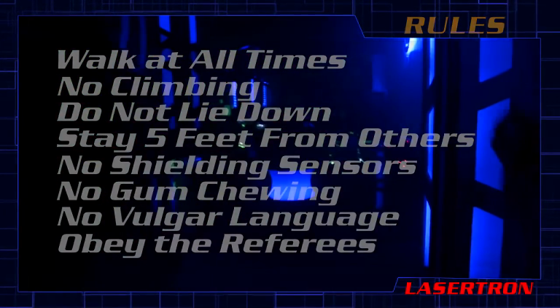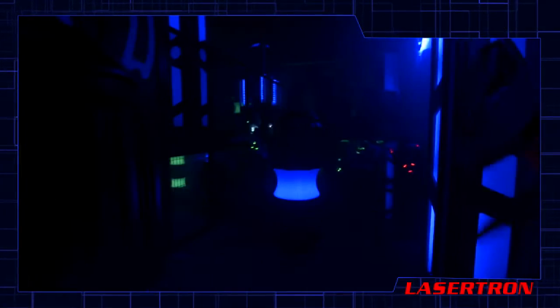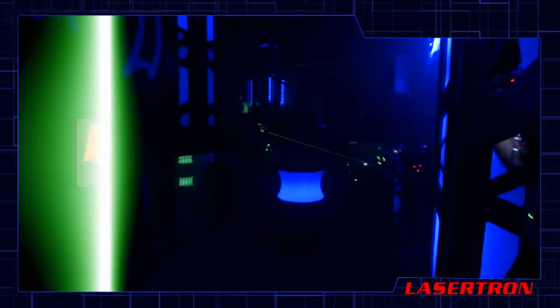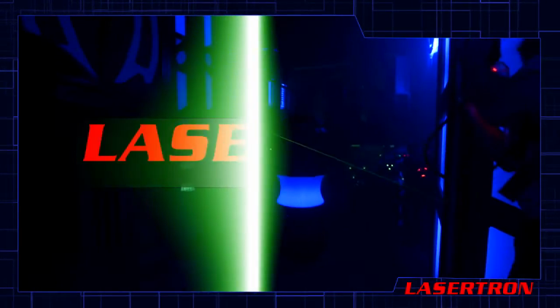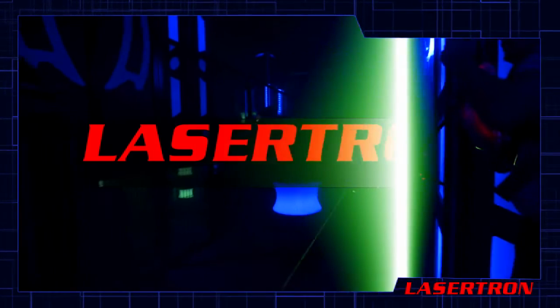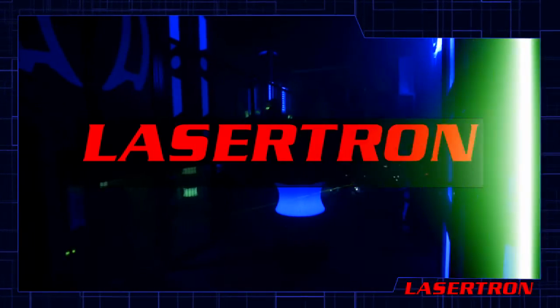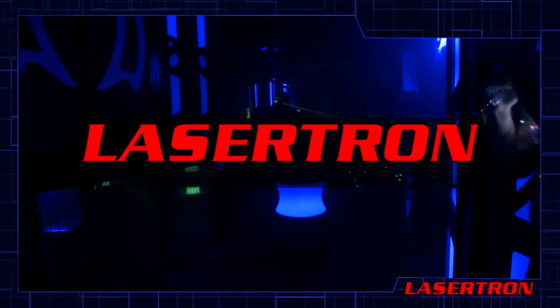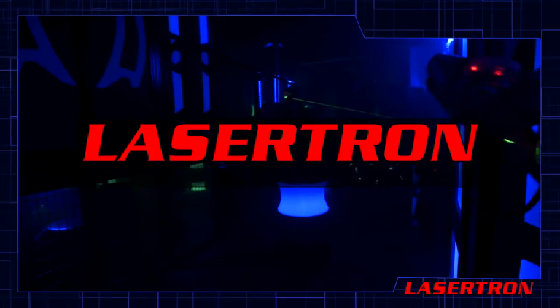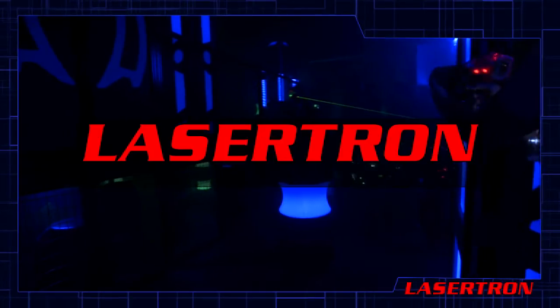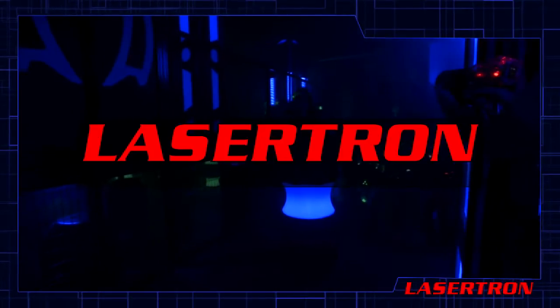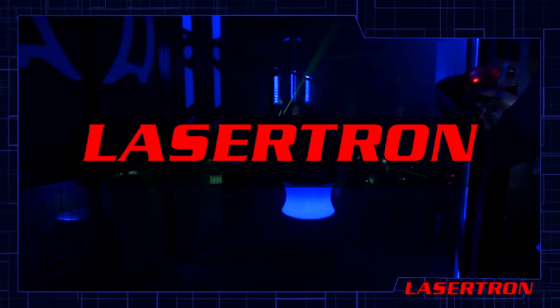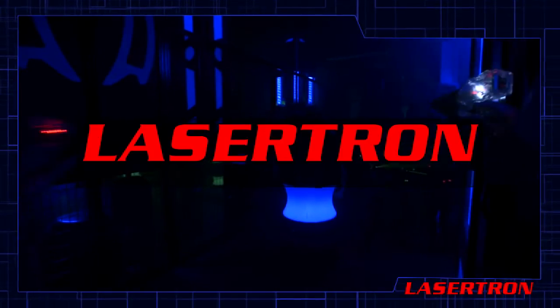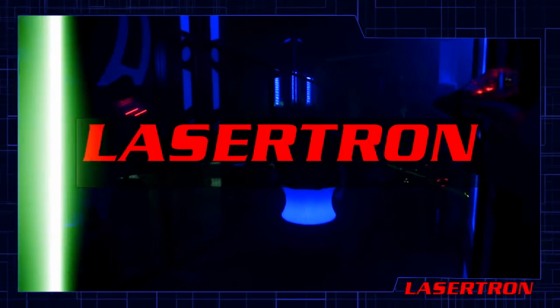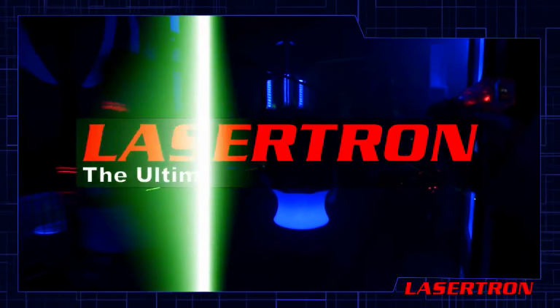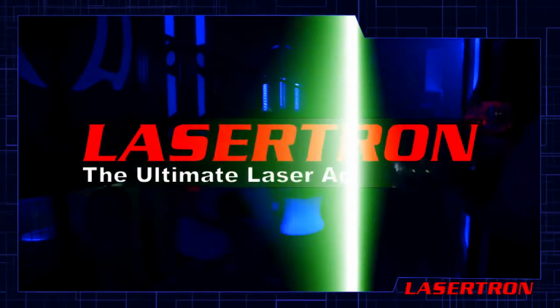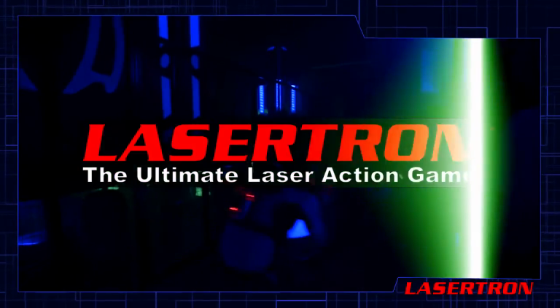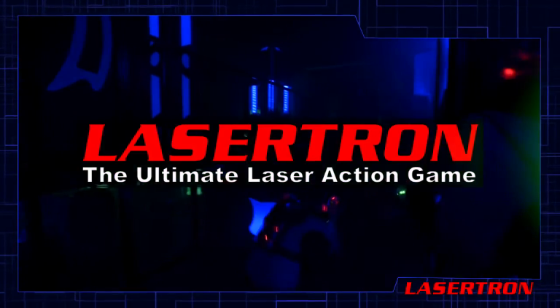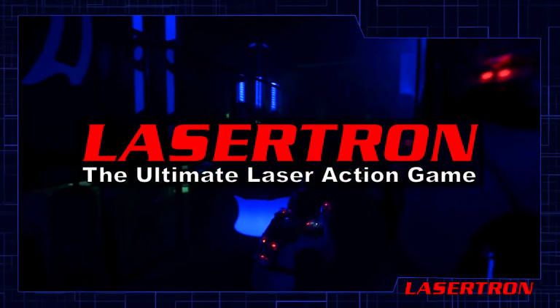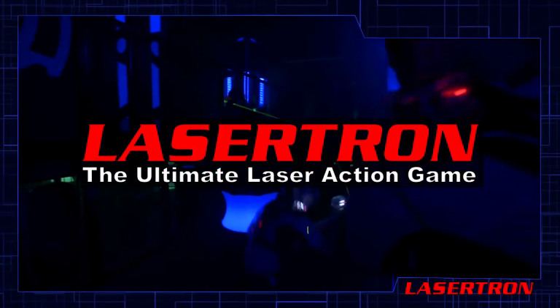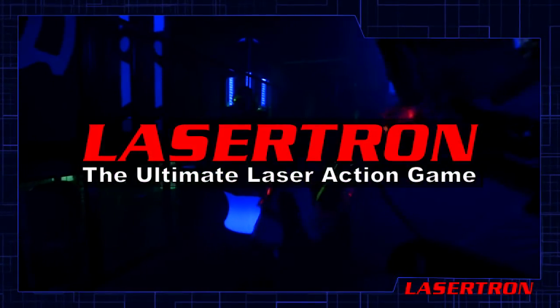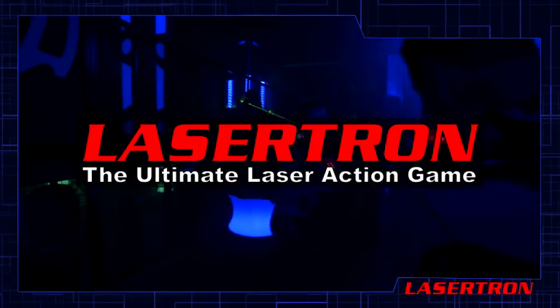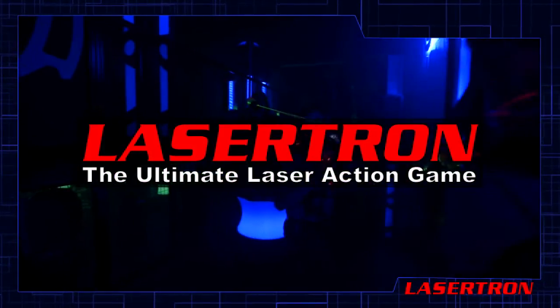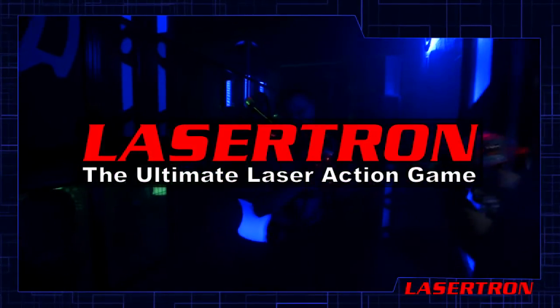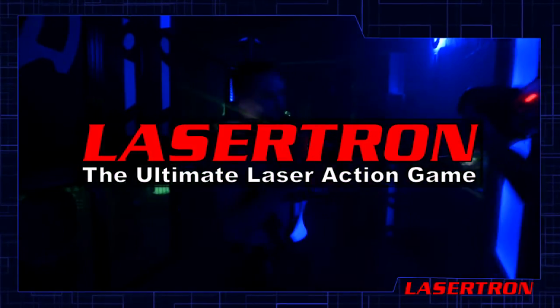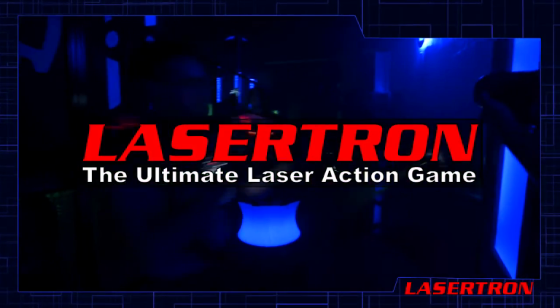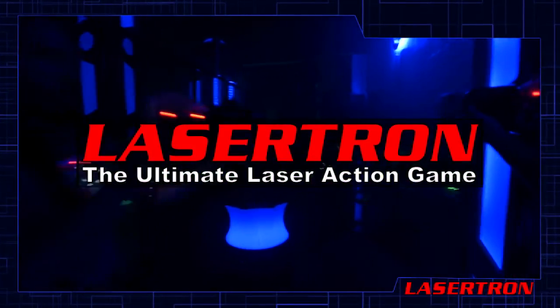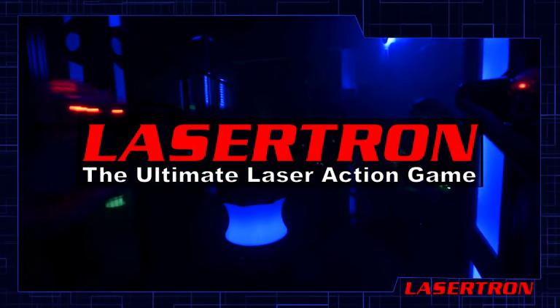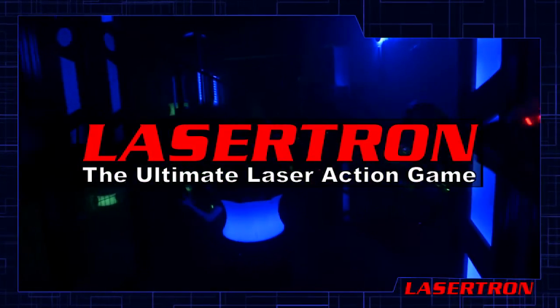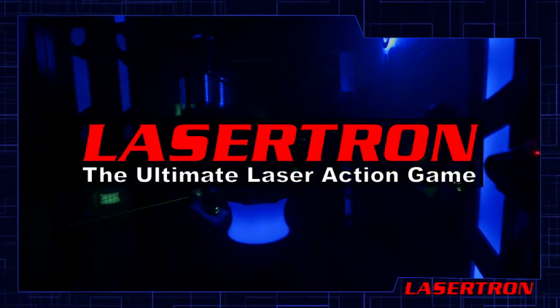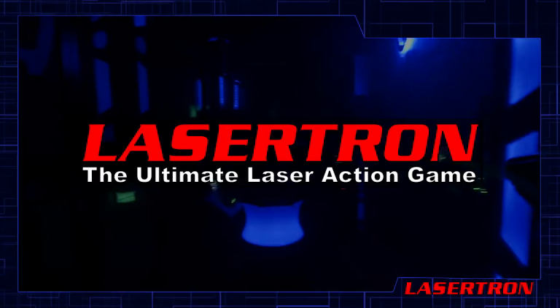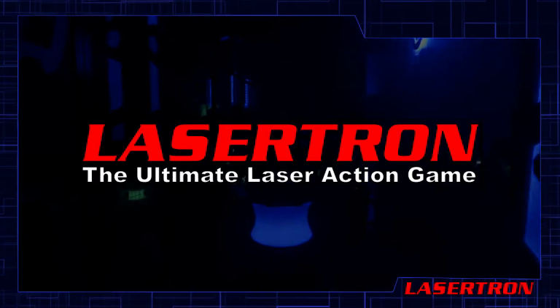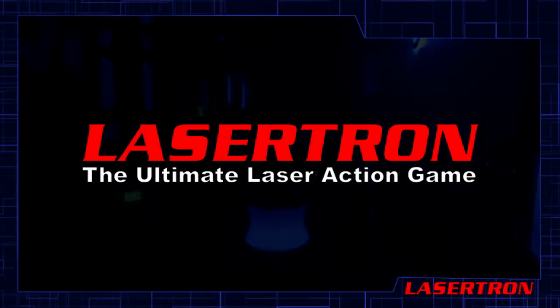Your referee will explain any additional information required for your game. Good luck, have fun, and enjoy your Lasertron experience!